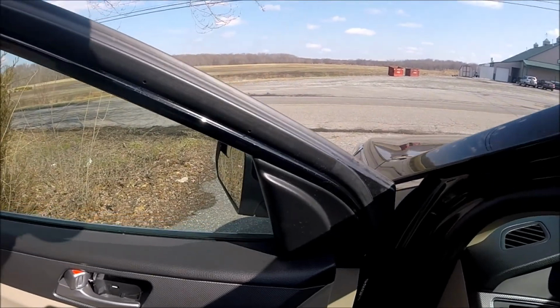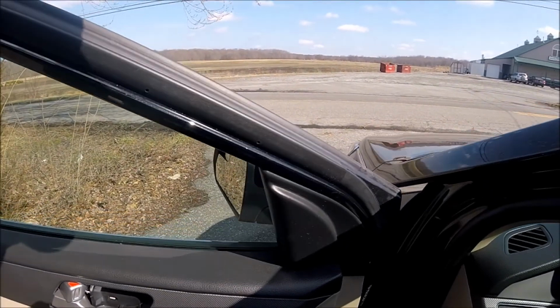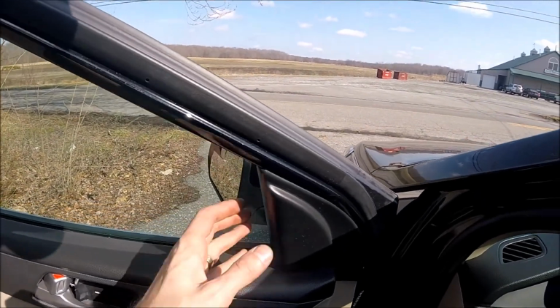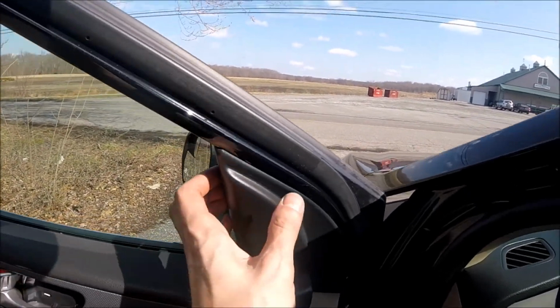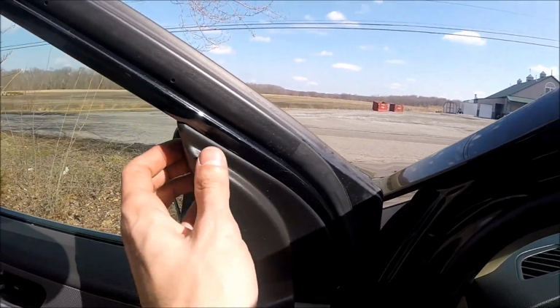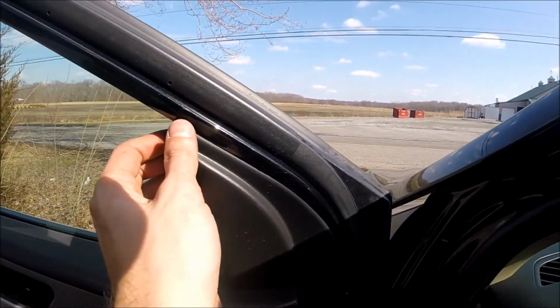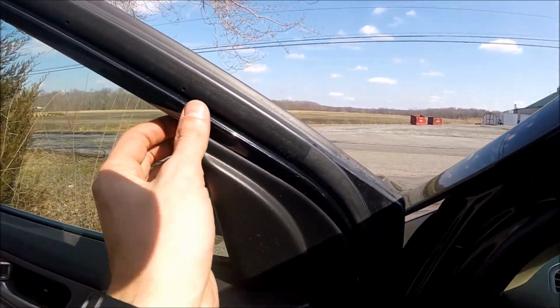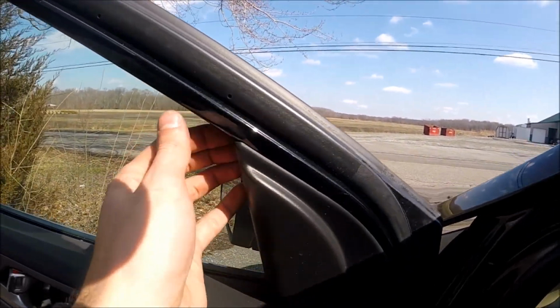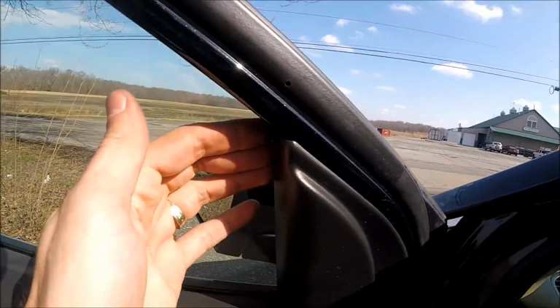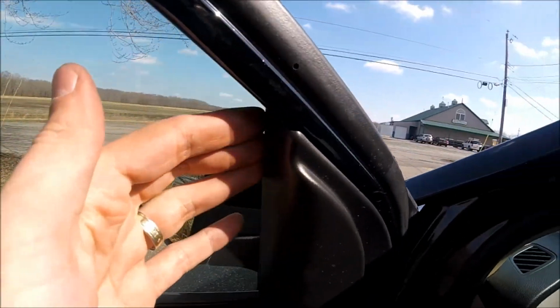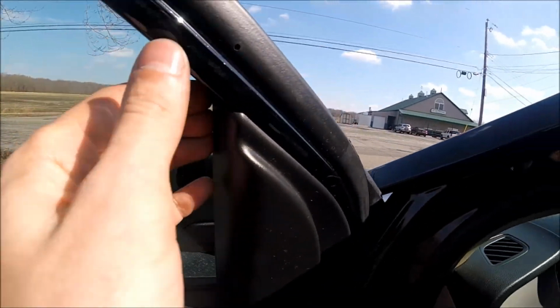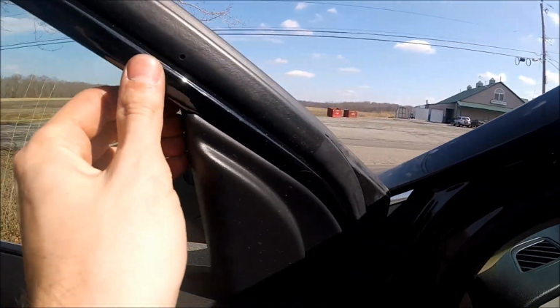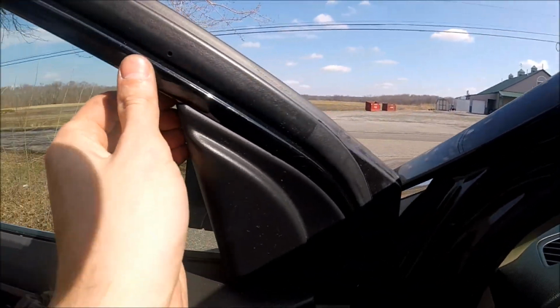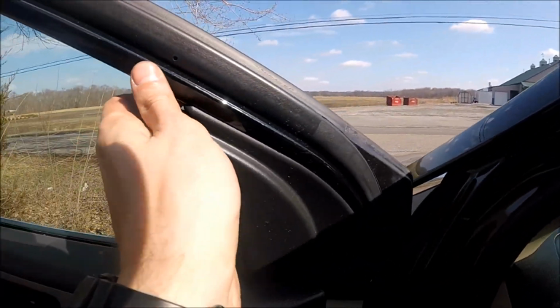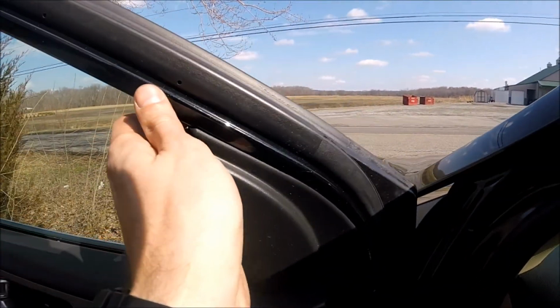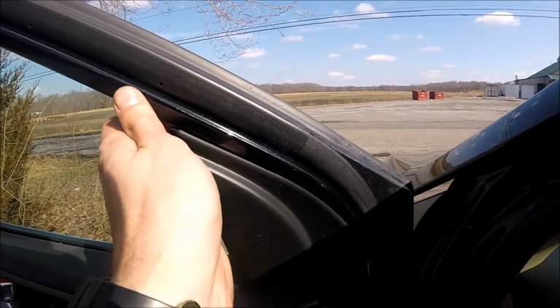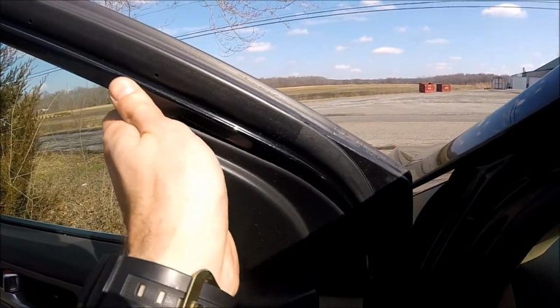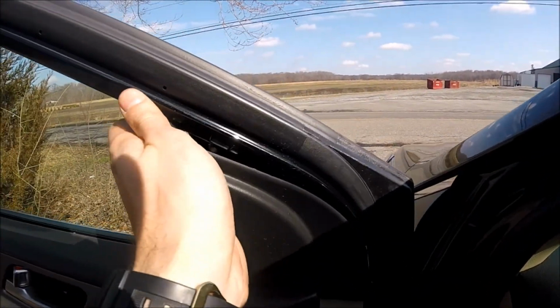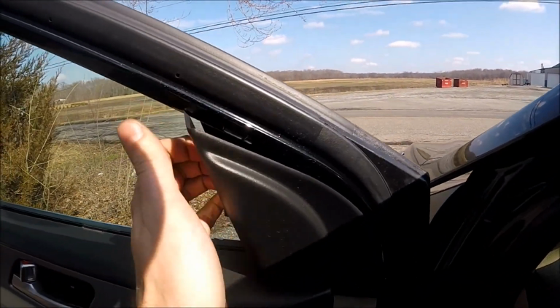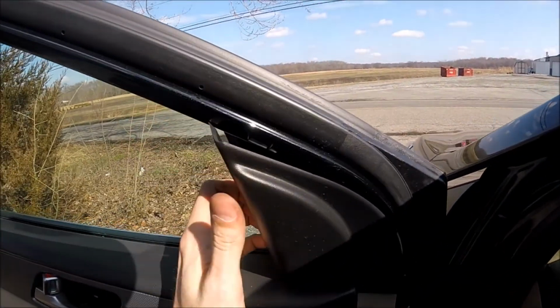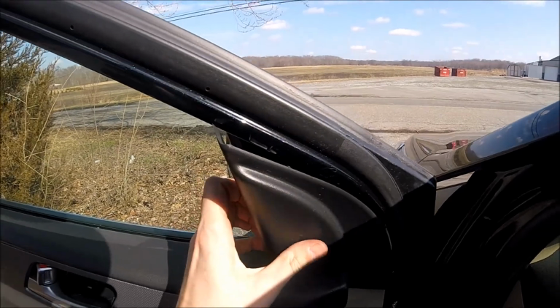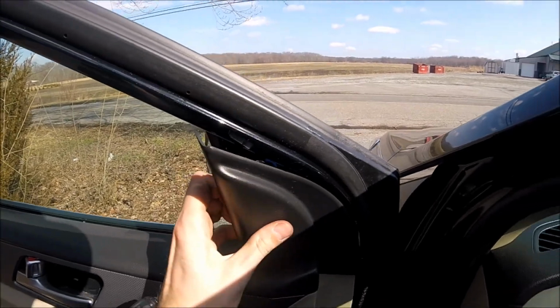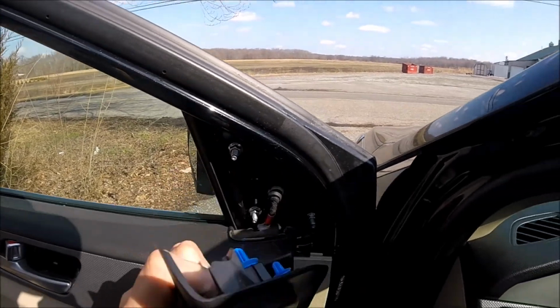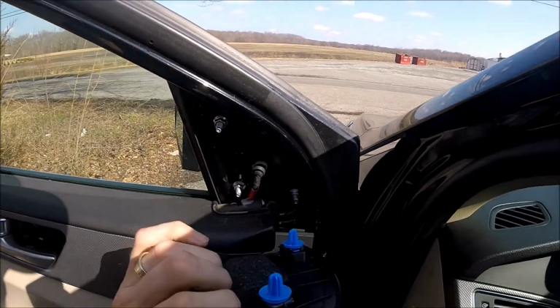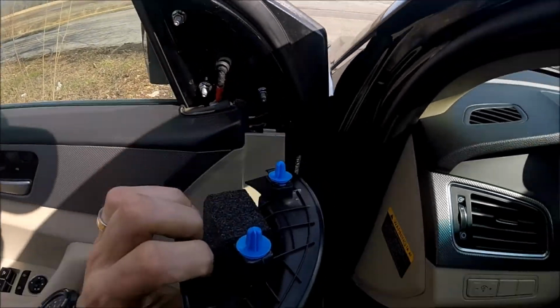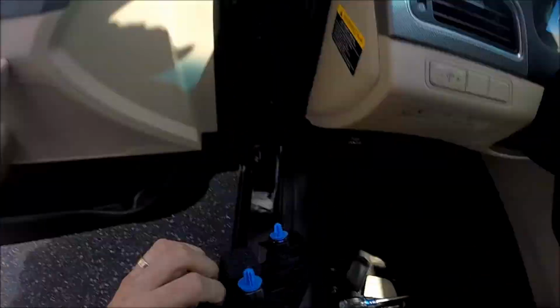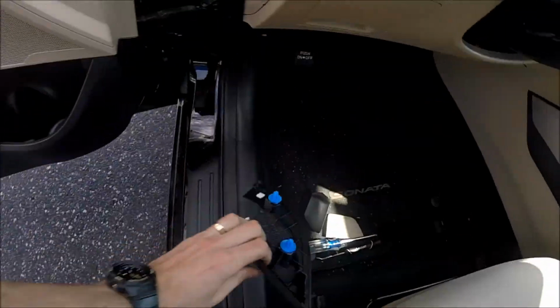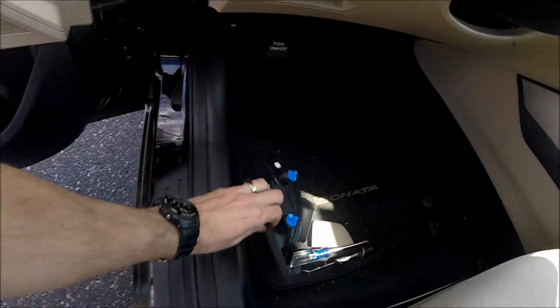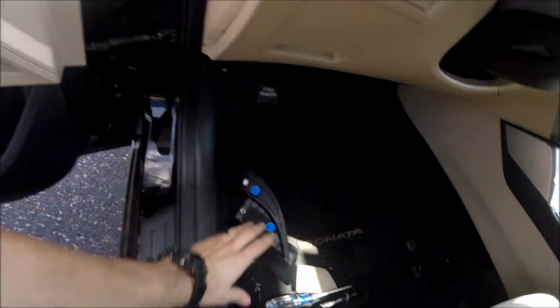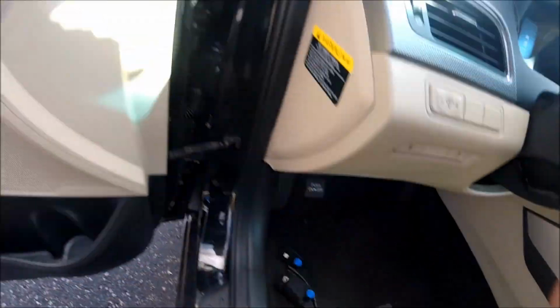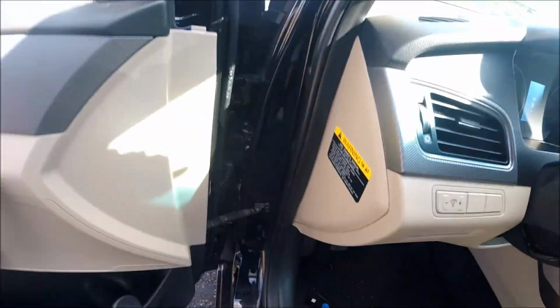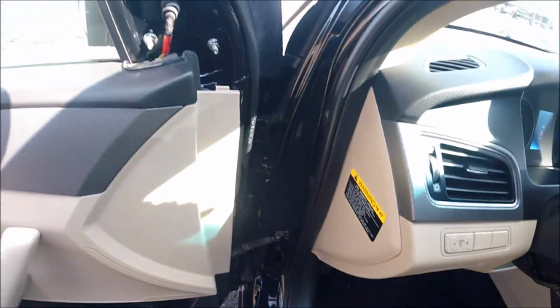Next step: remove this cover. Just find the place where you could actually get a grip and pull on it. Just take it out — it's simple.